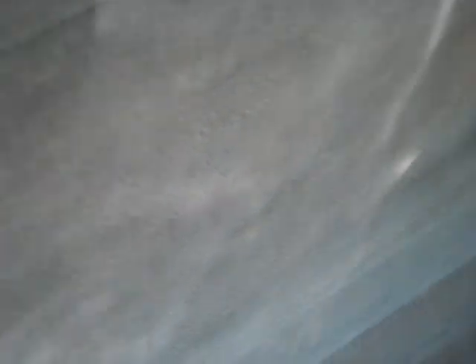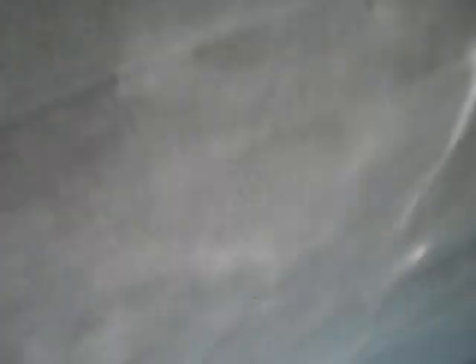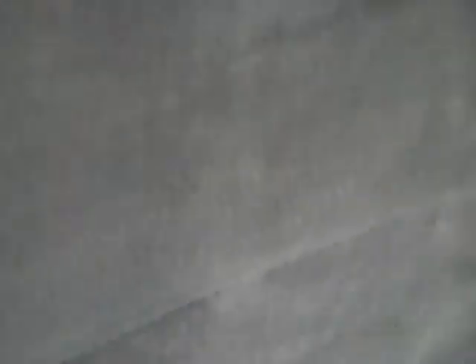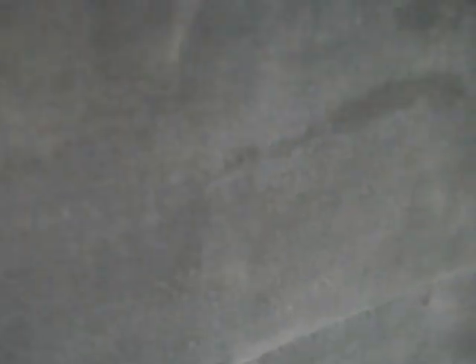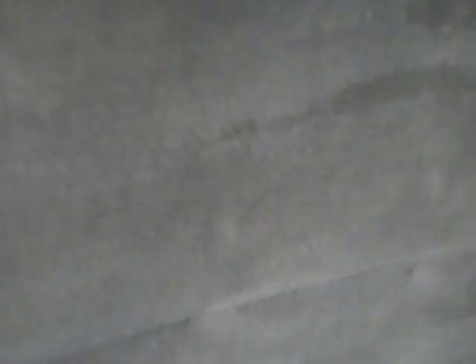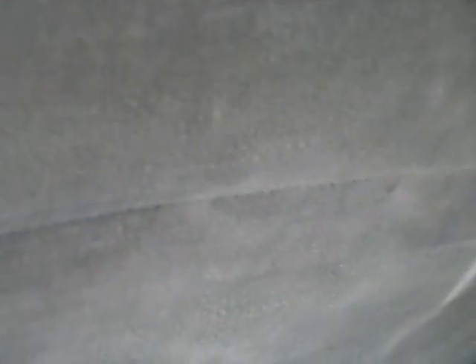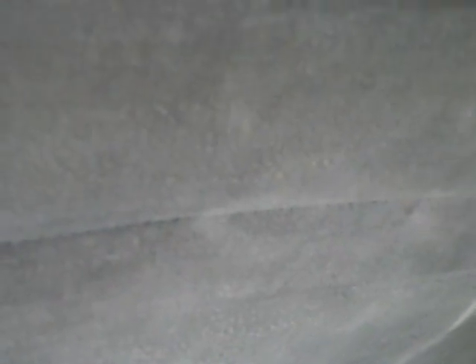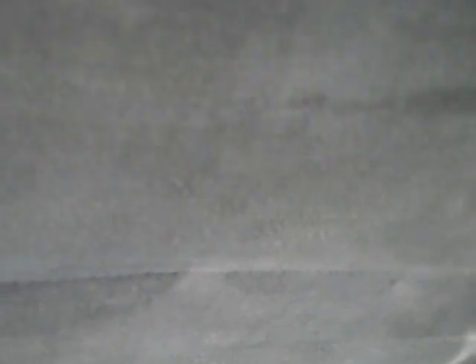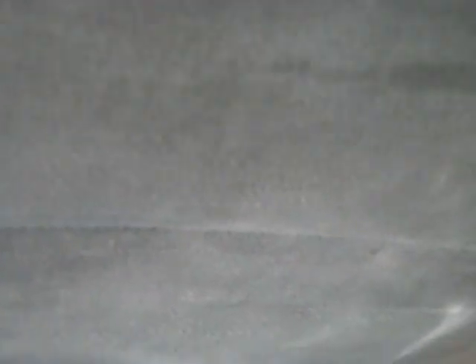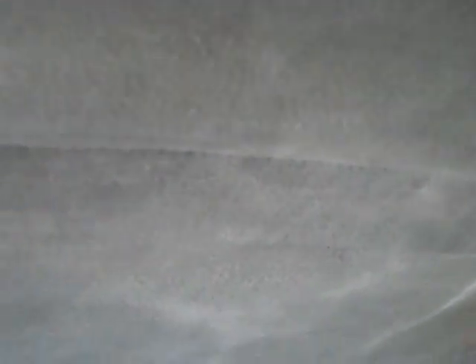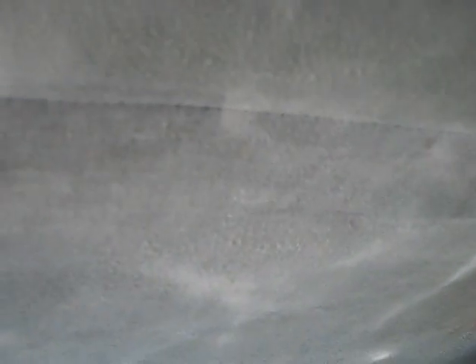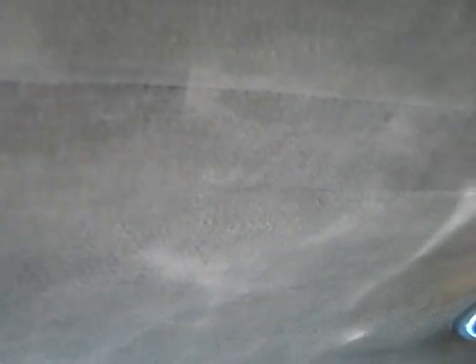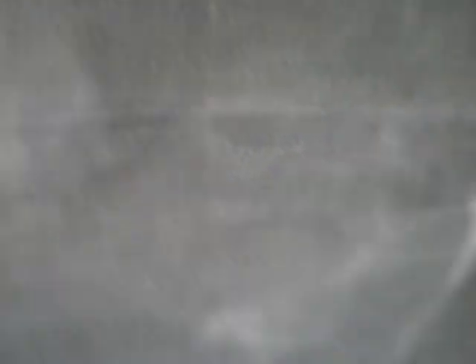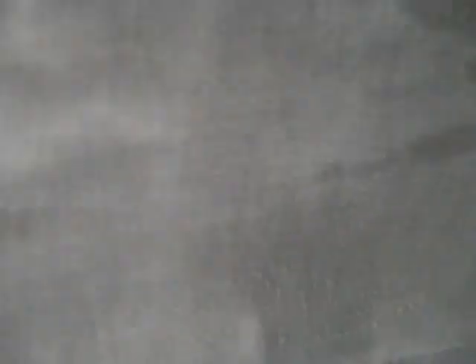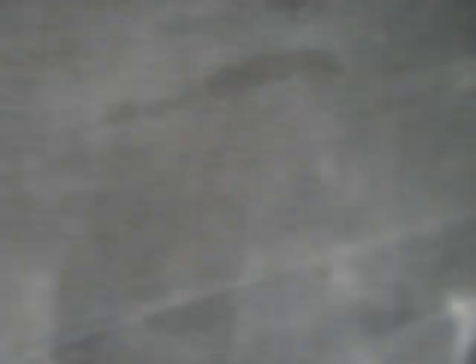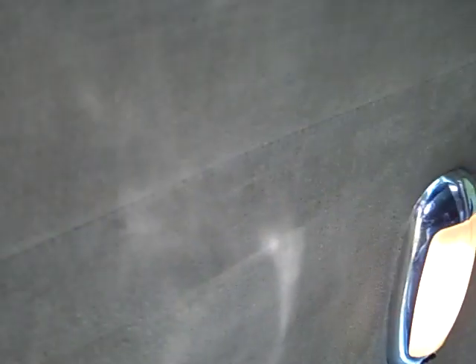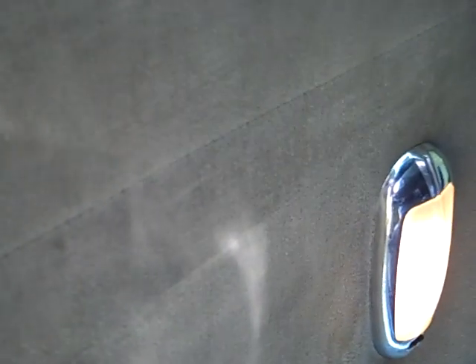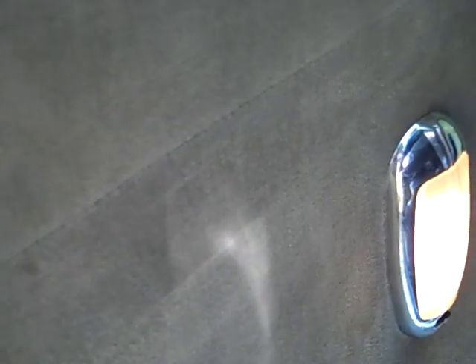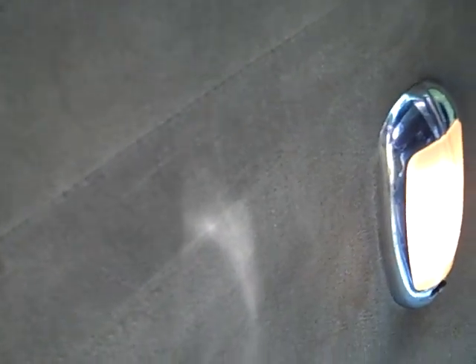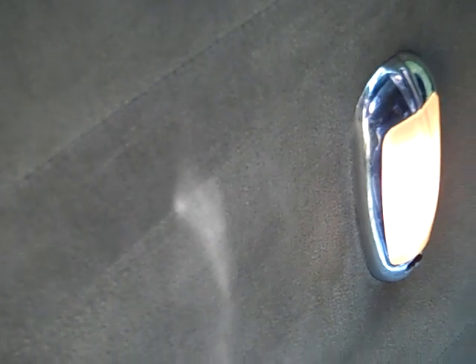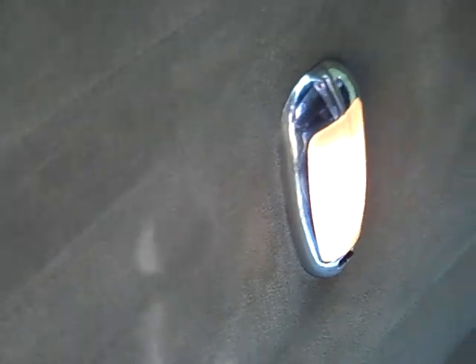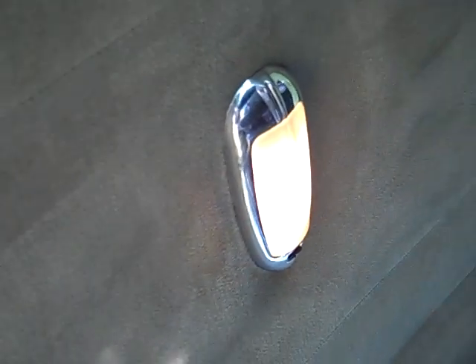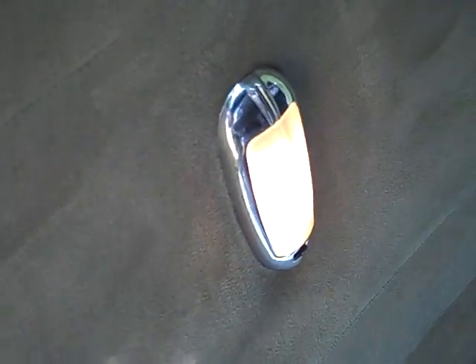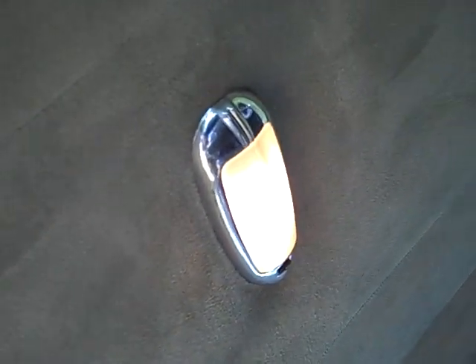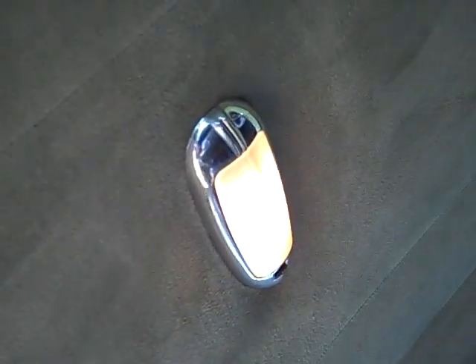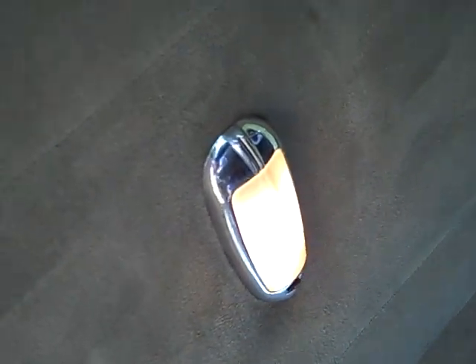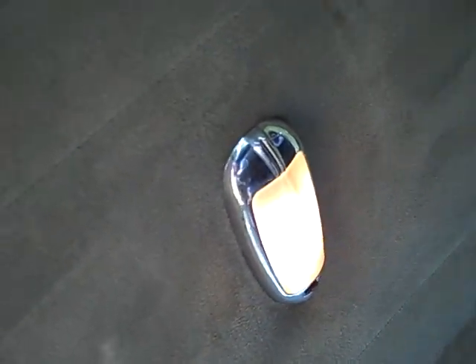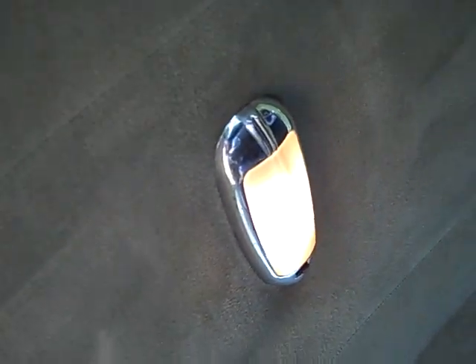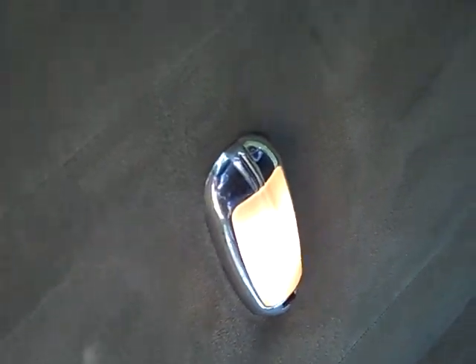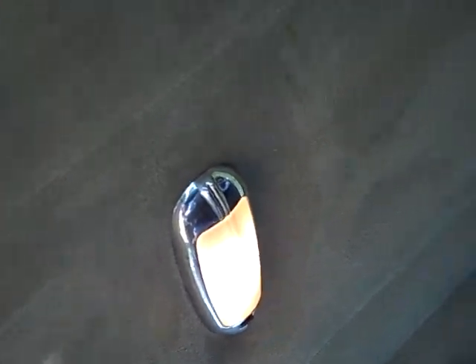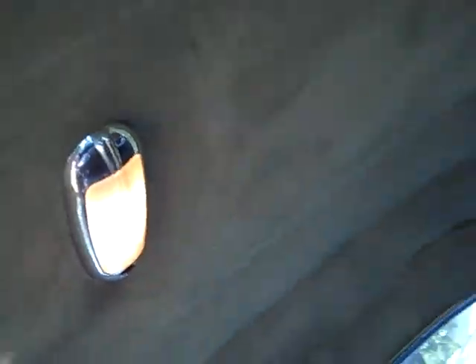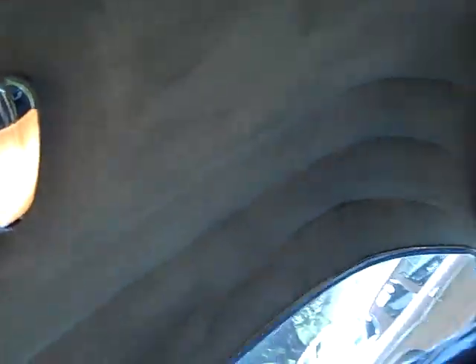There's a dome light somewhere — I can't seem to find it. There it is. There's the dome light. I knew there was a dome light somewhere.